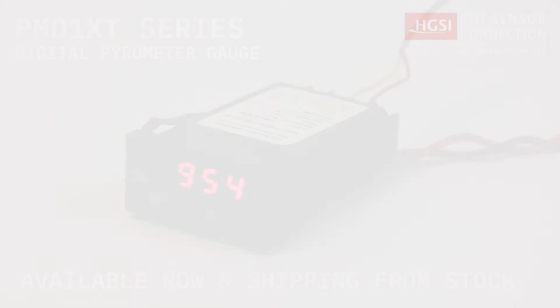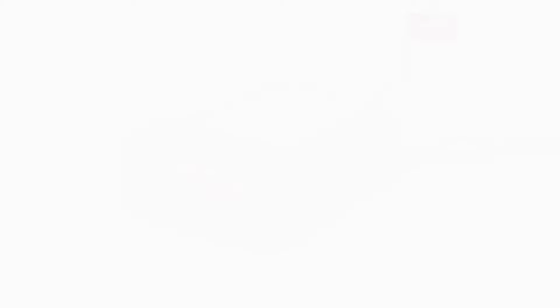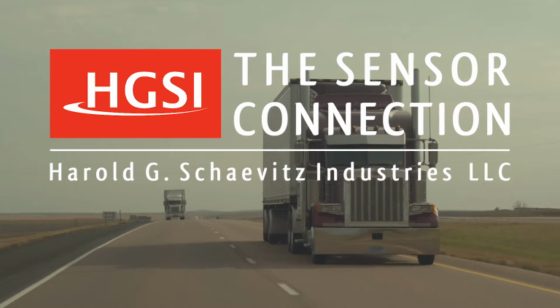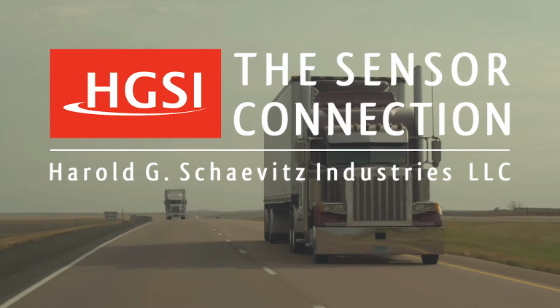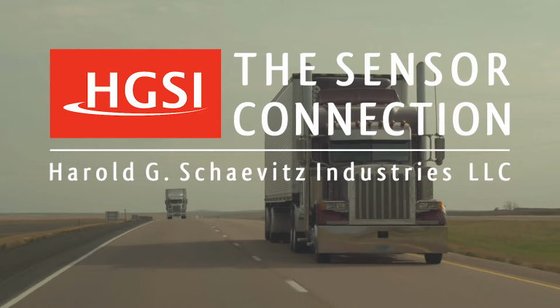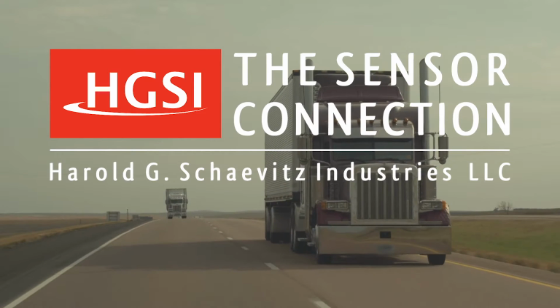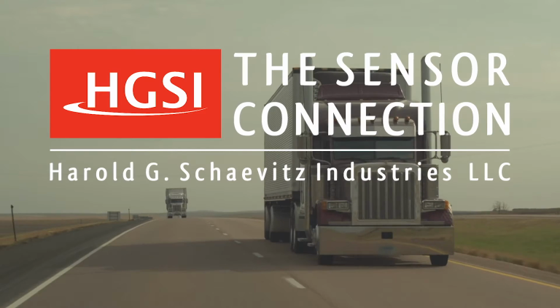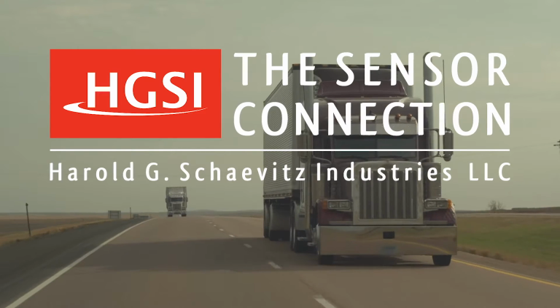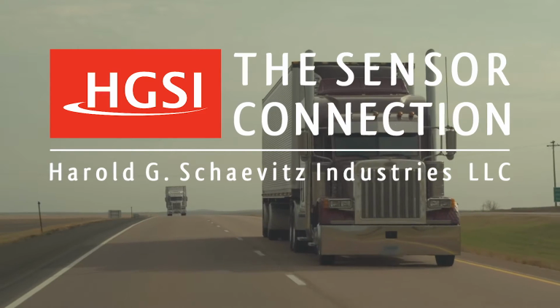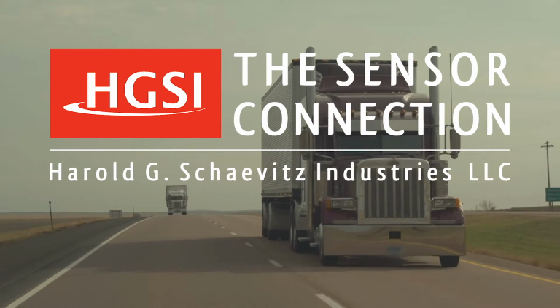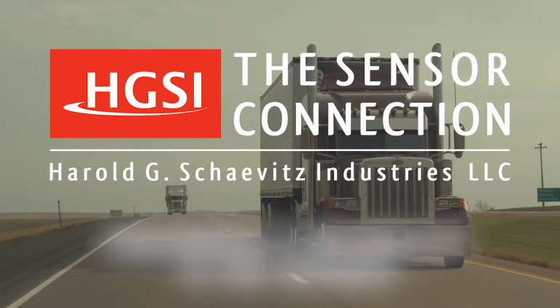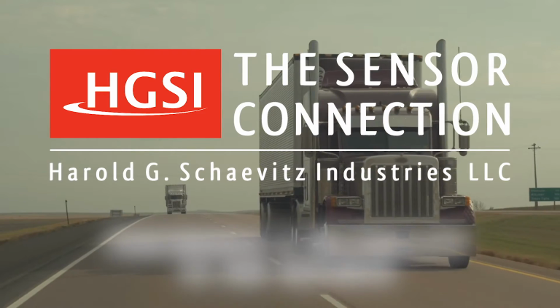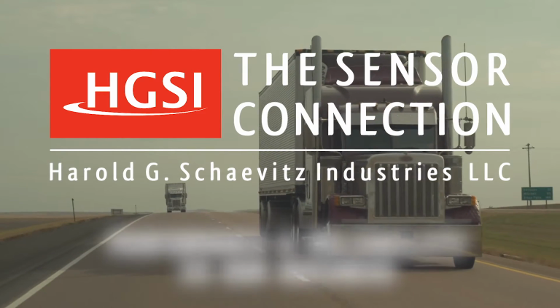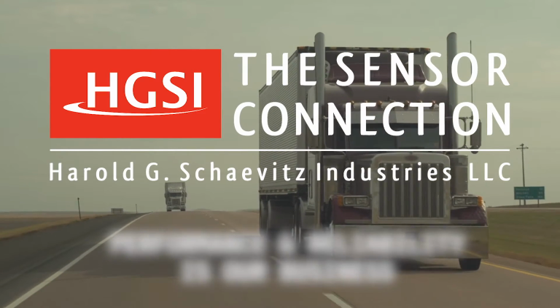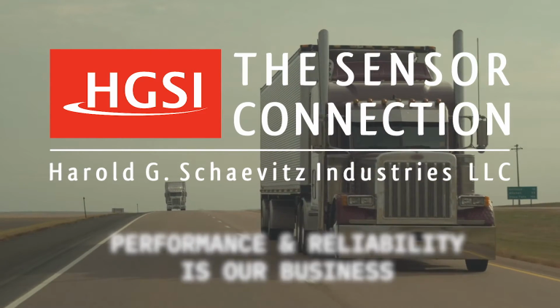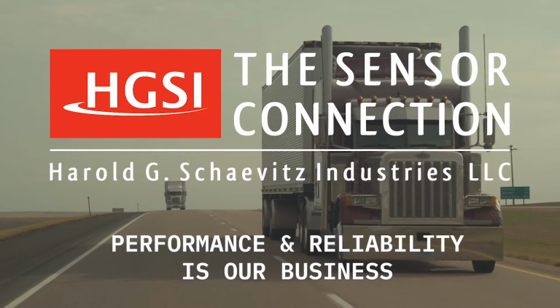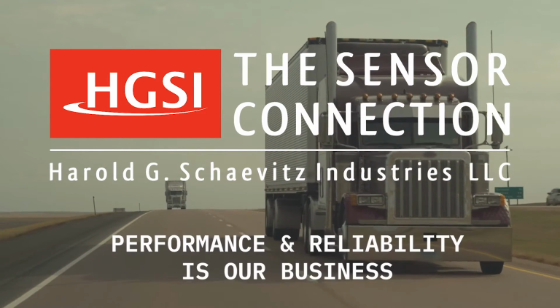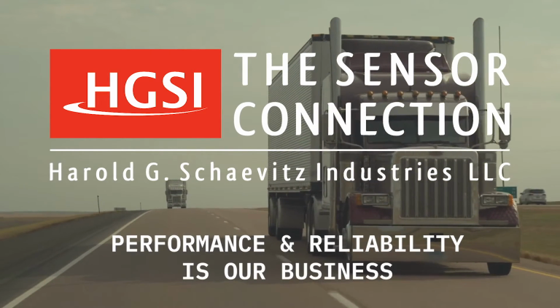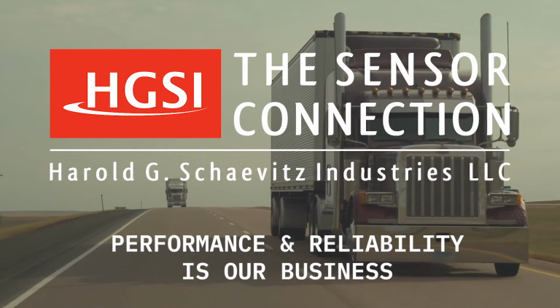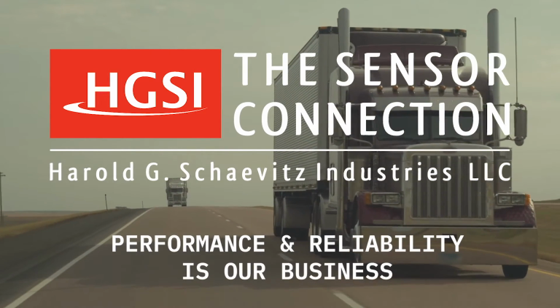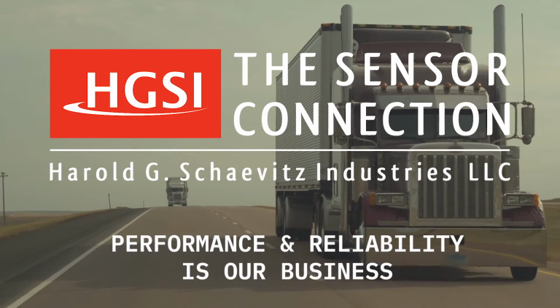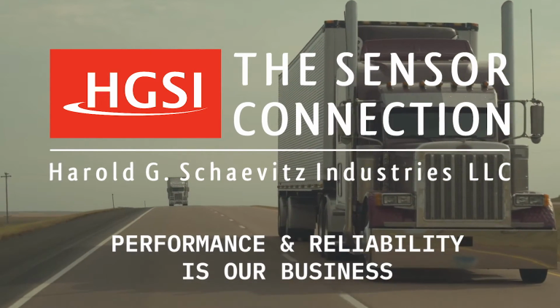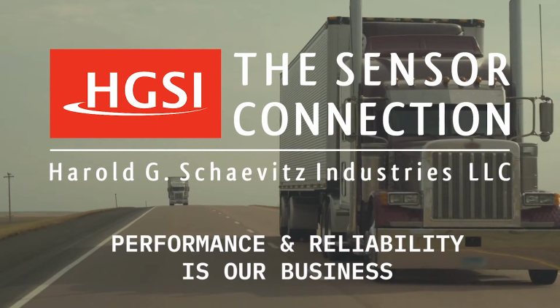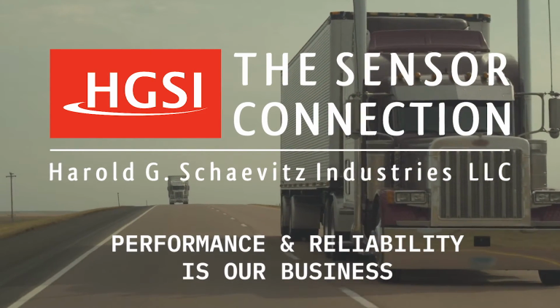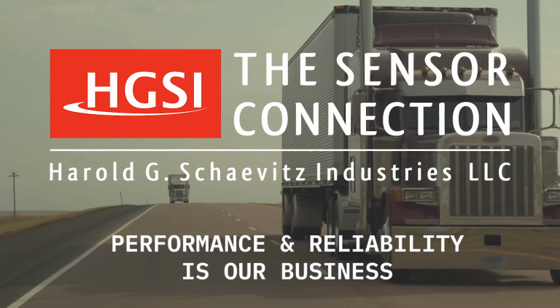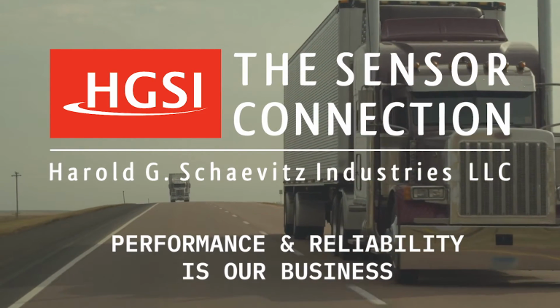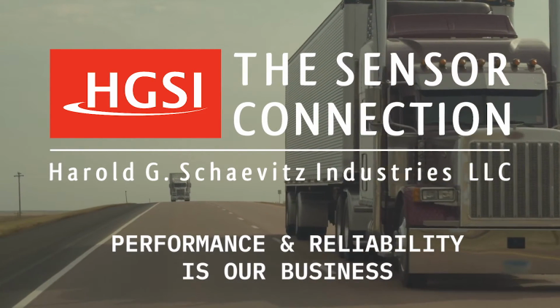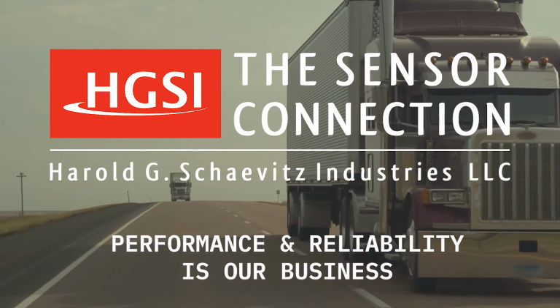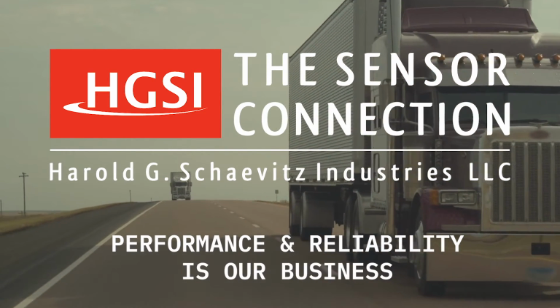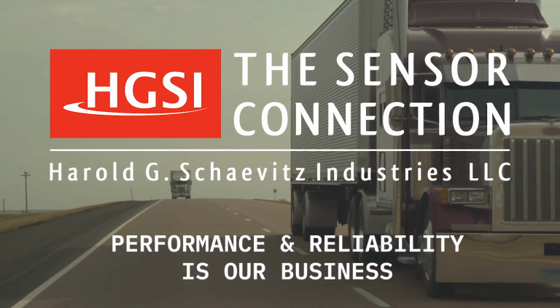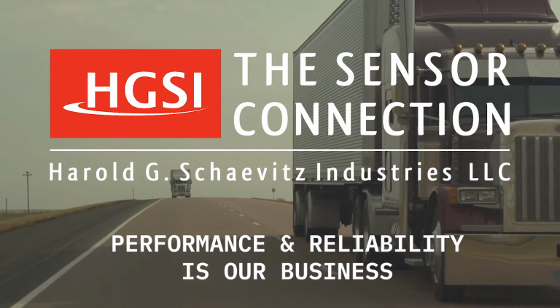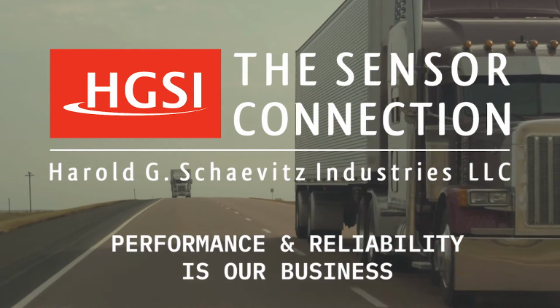The Sensor Connection. Performance and reliability is our business. Thanks for being on our team.